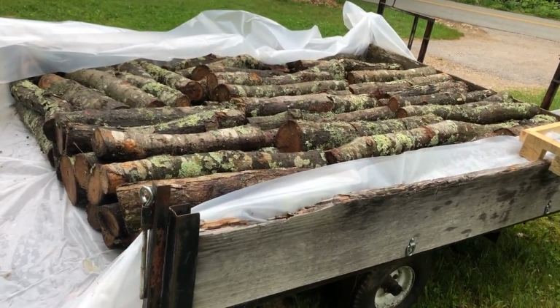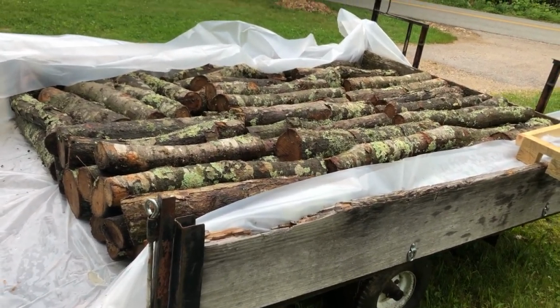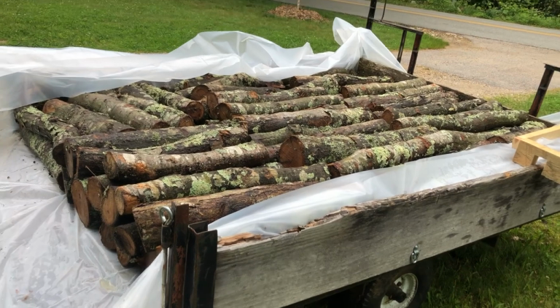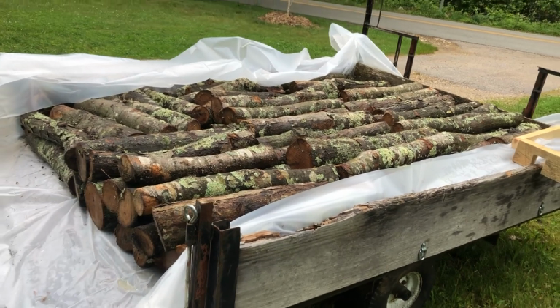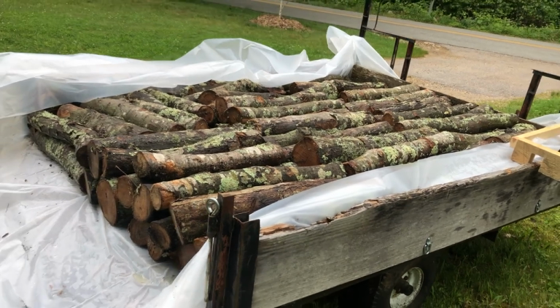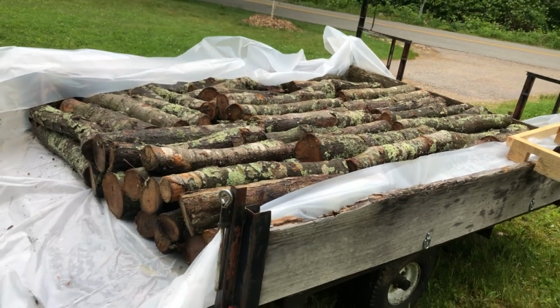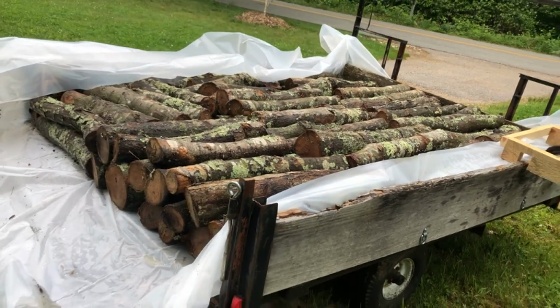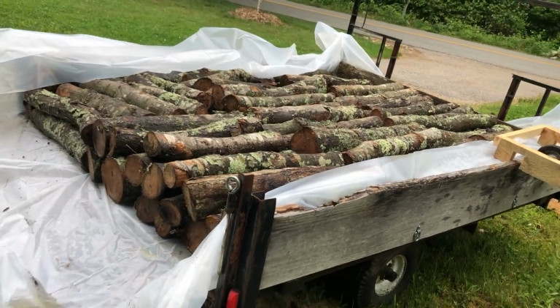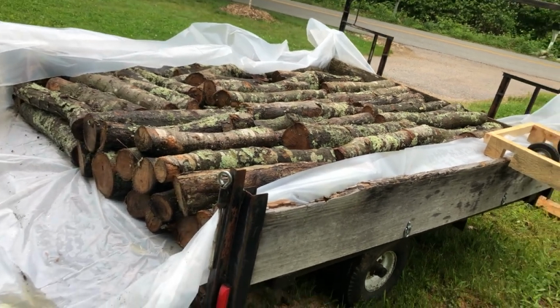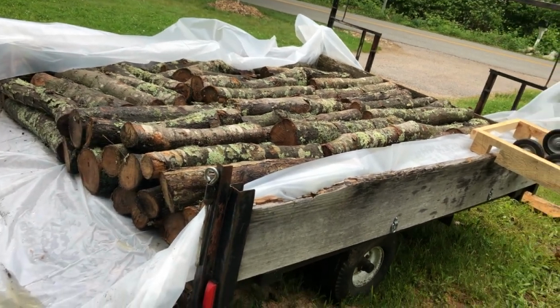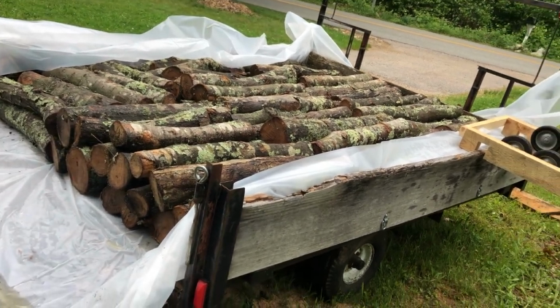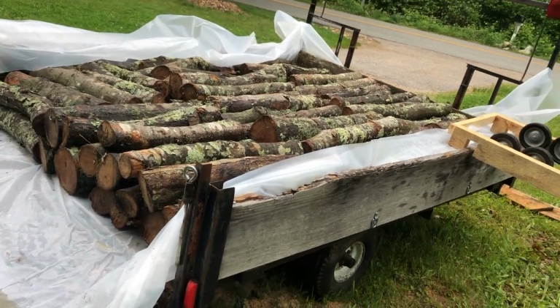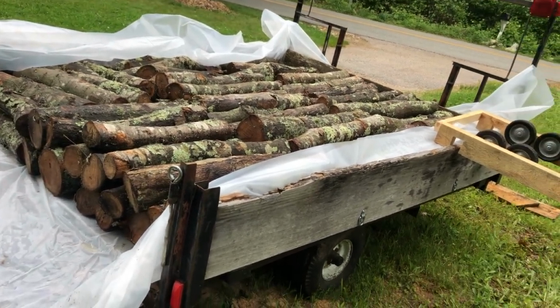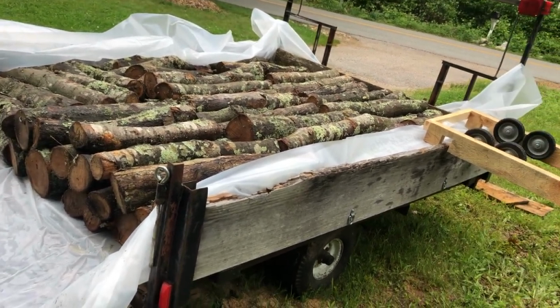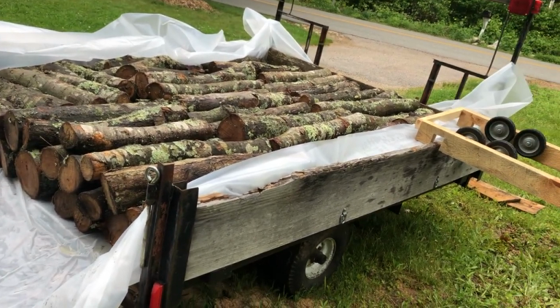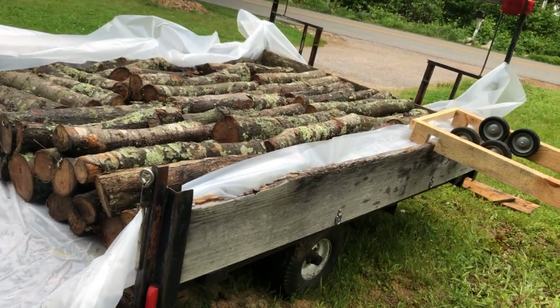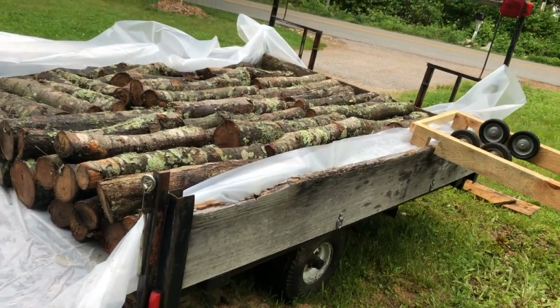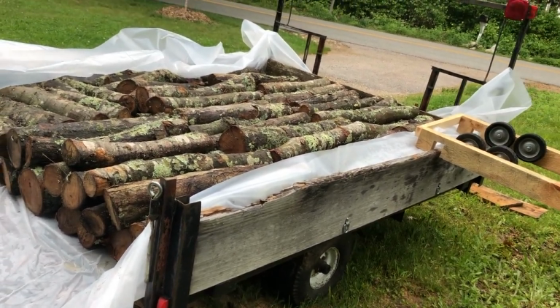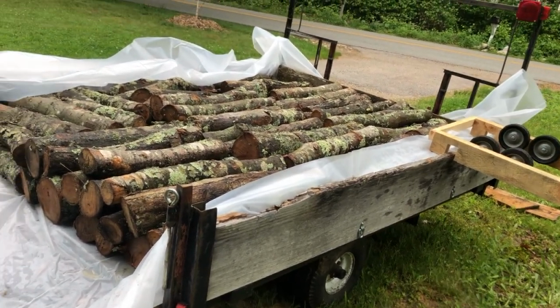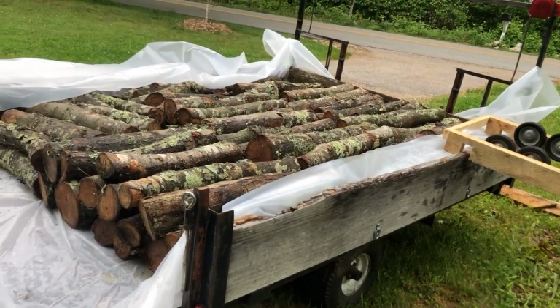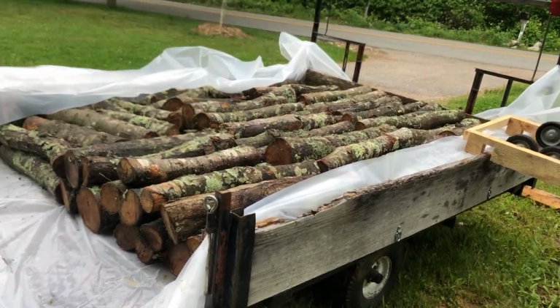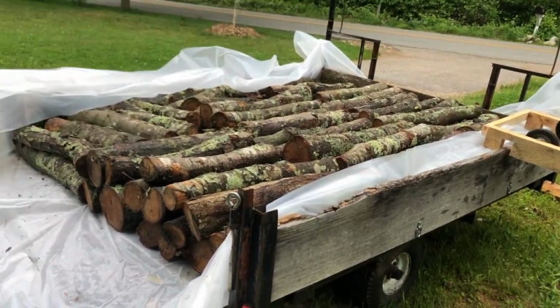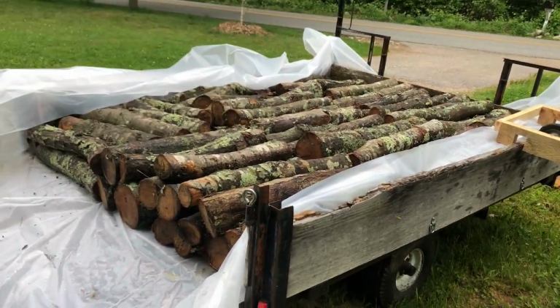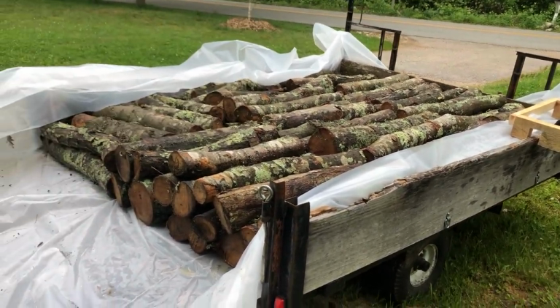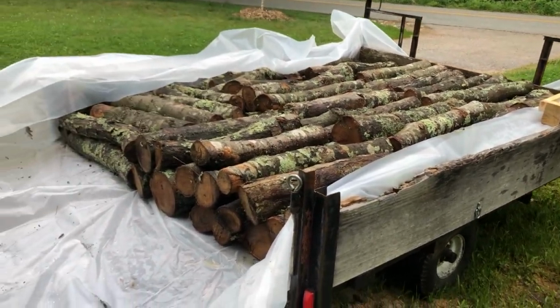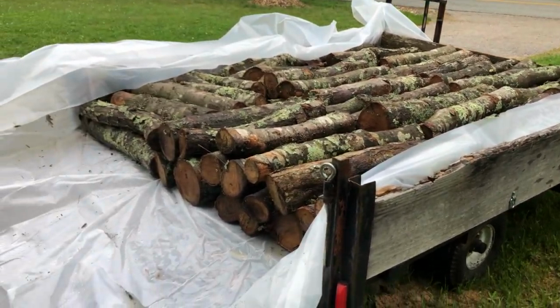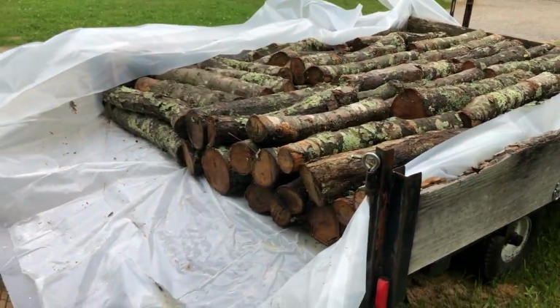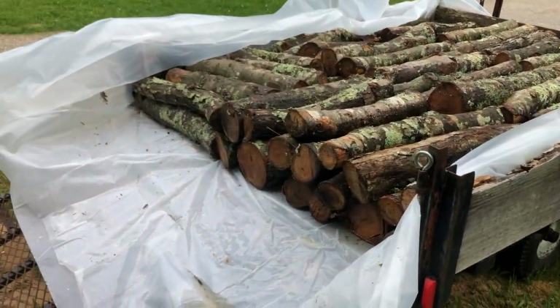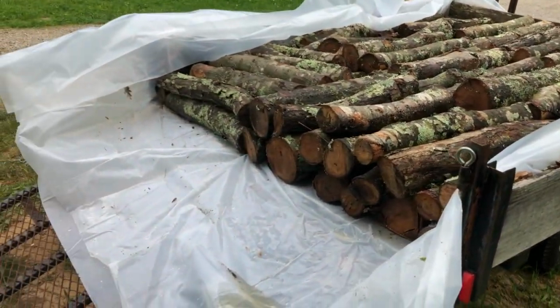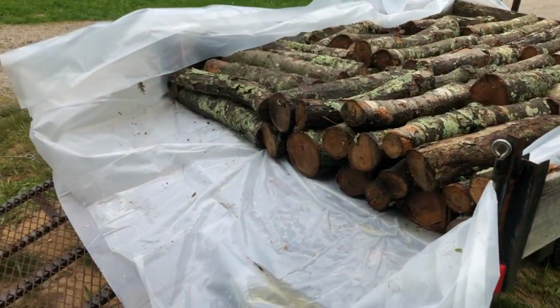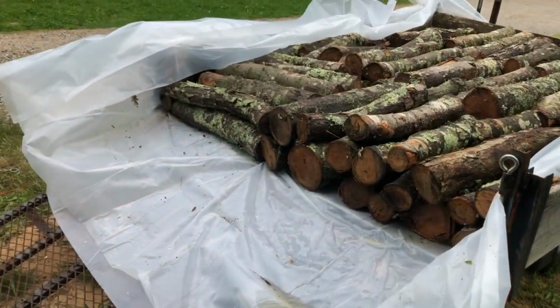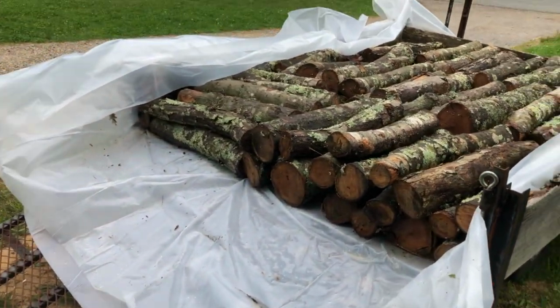We got about 80 logs on this — what do we got — a six-foot by eight-foot trailer.